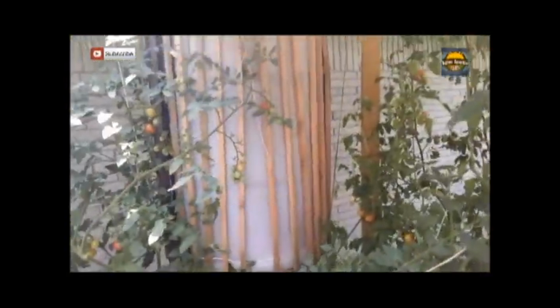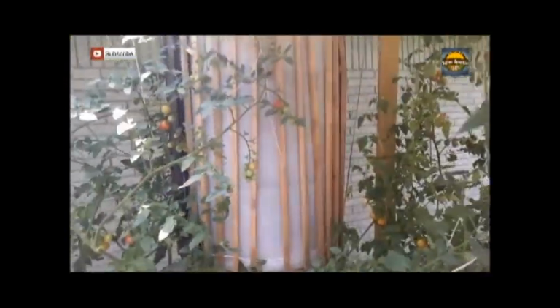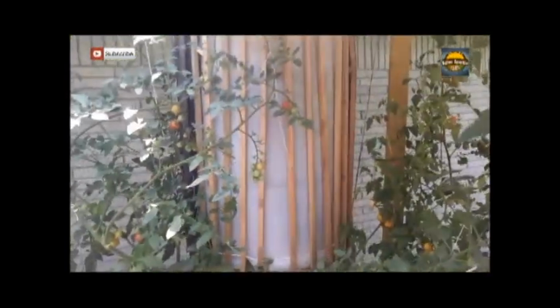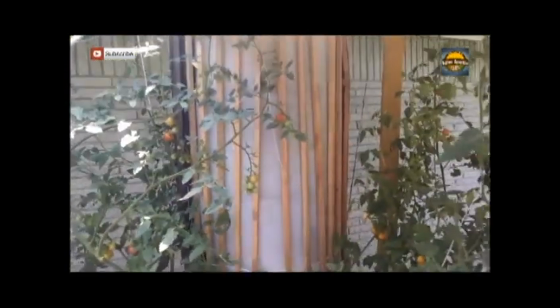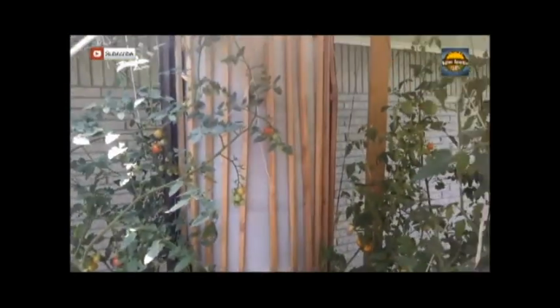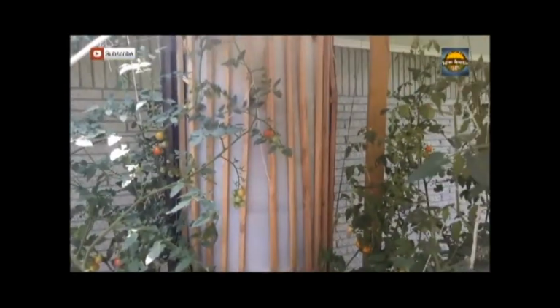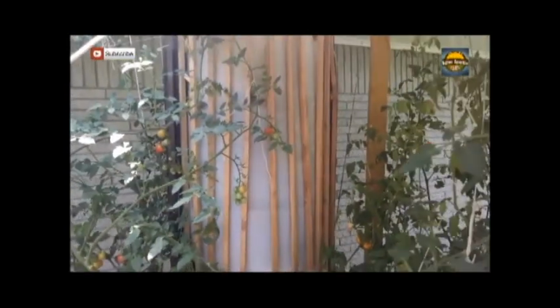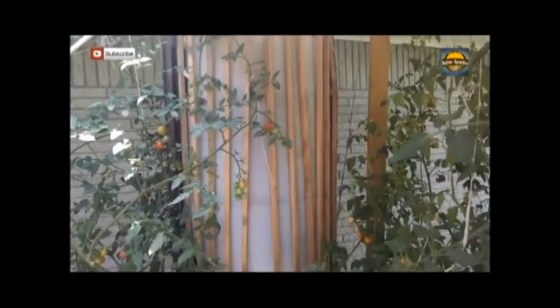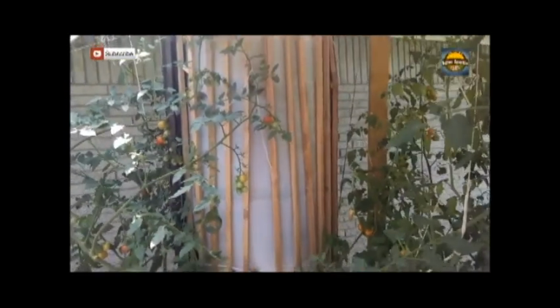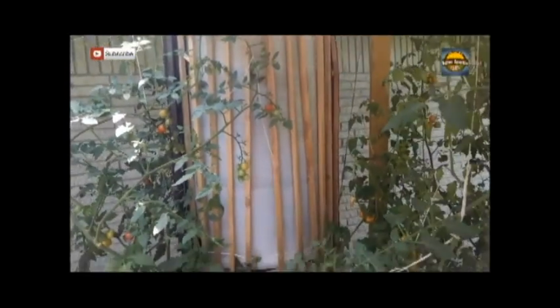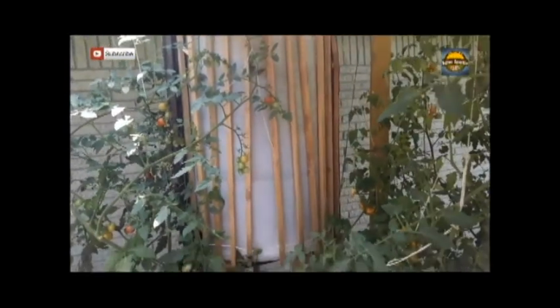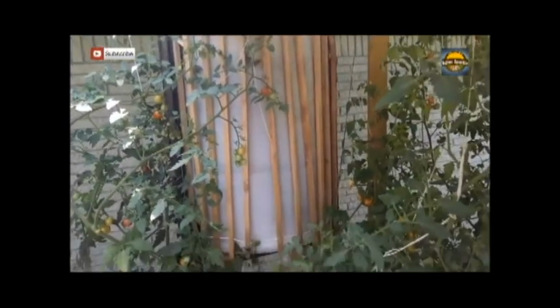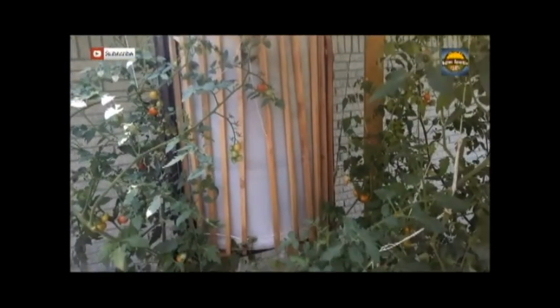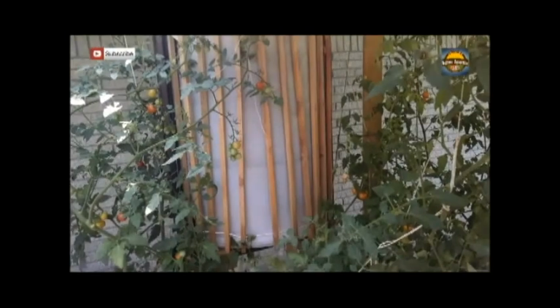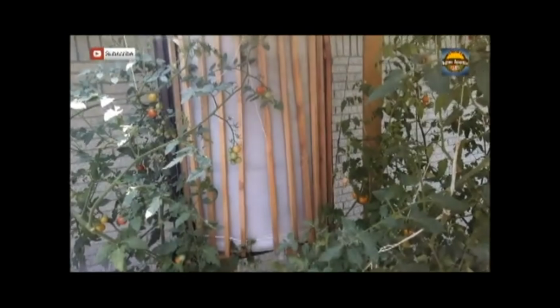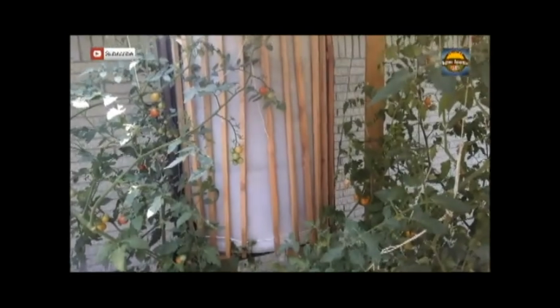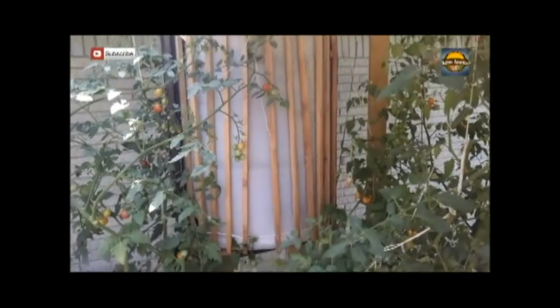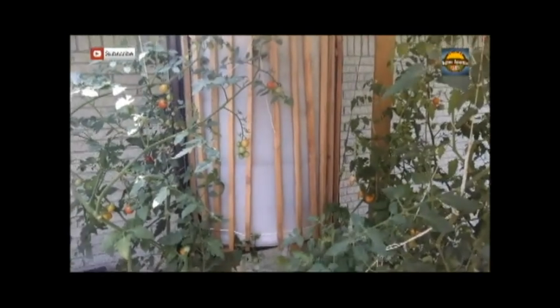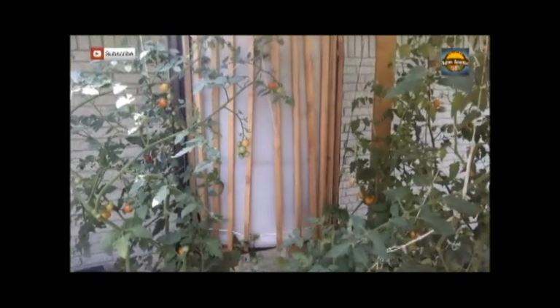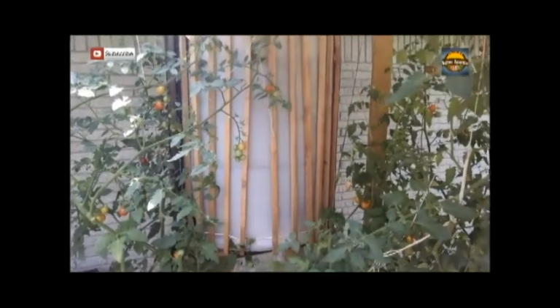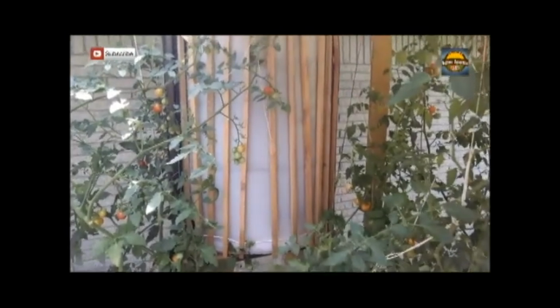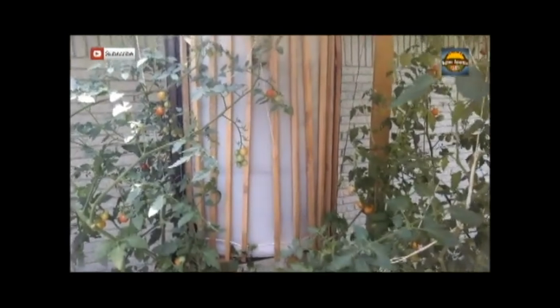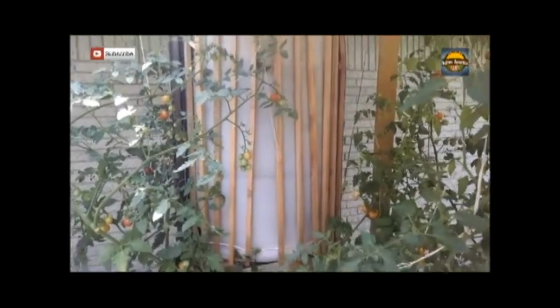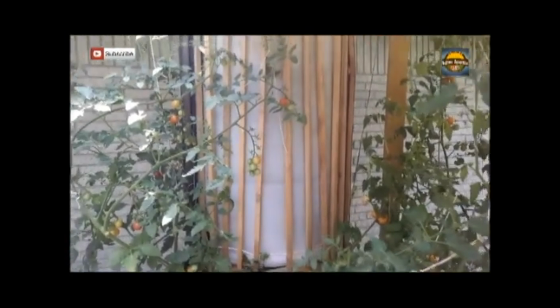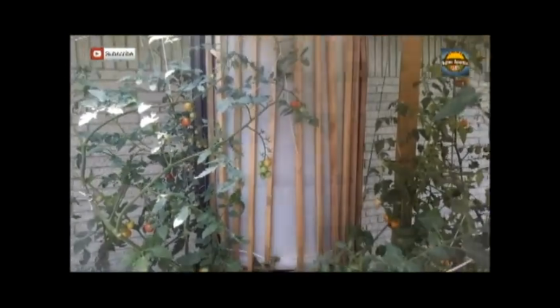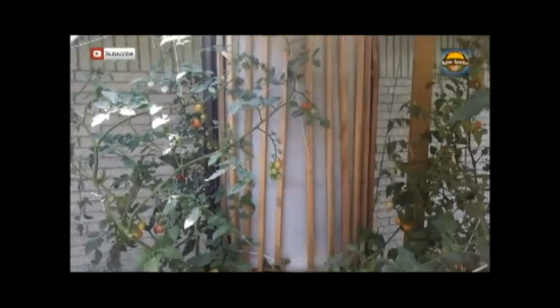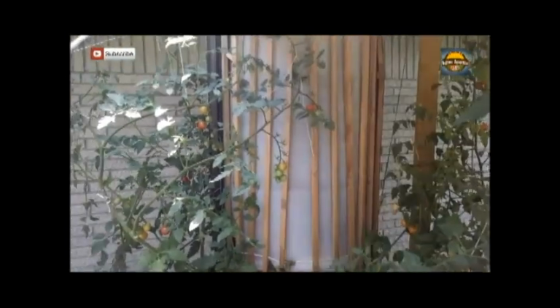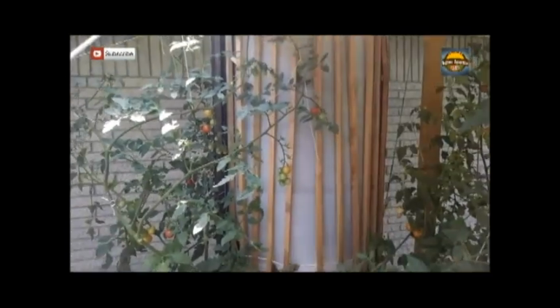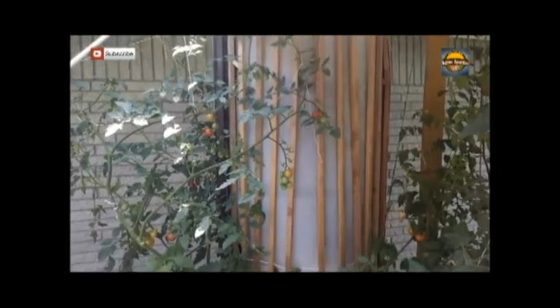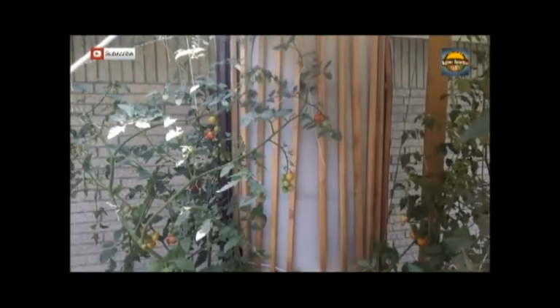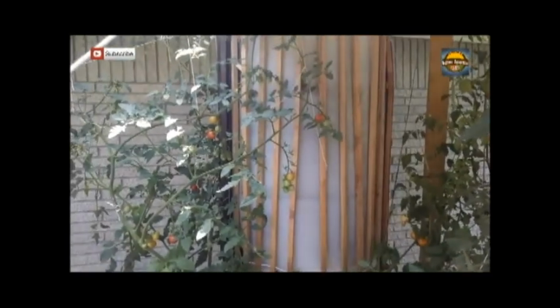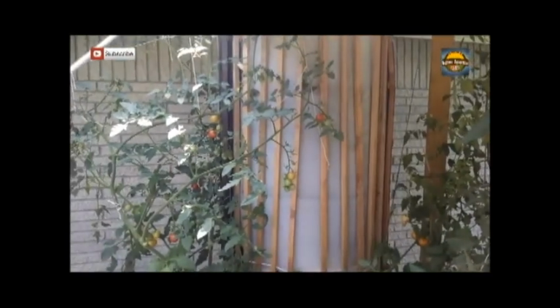I'm going to convert this 55-gallon drum into a fish tank today, and I'm going to bring you along for how I'm going to do that.